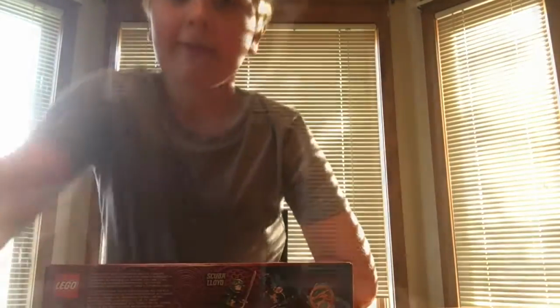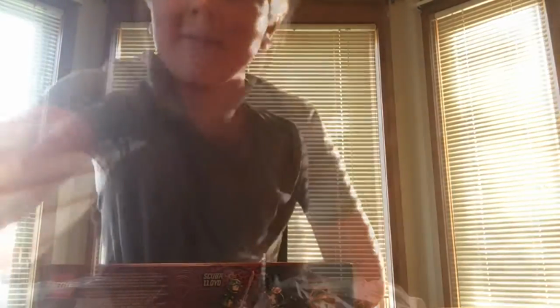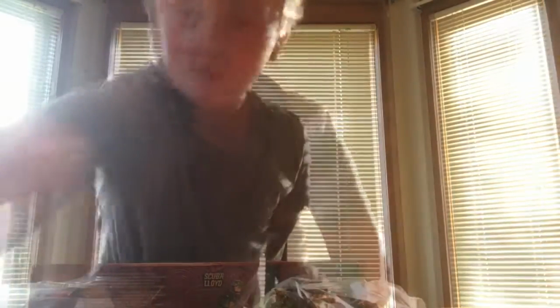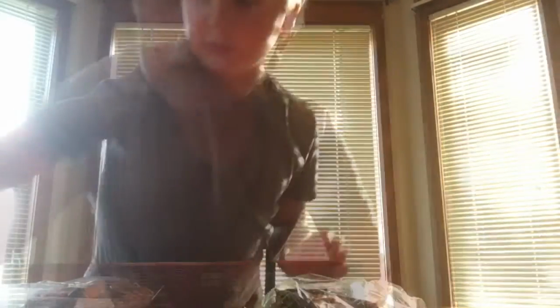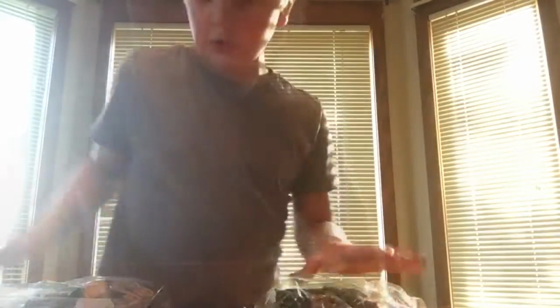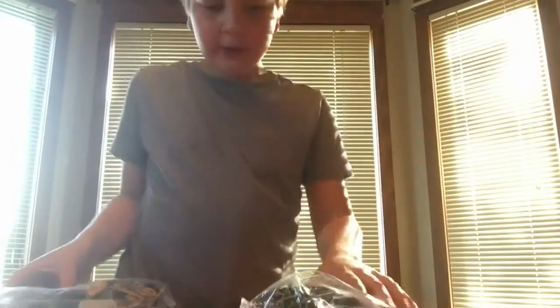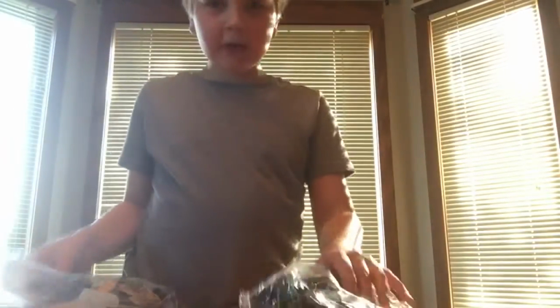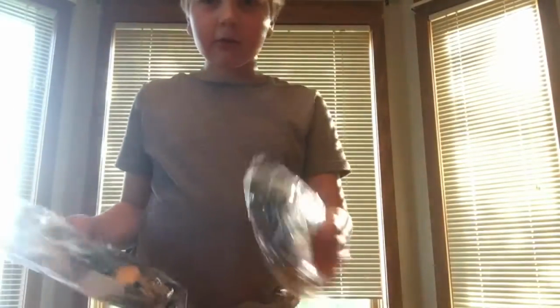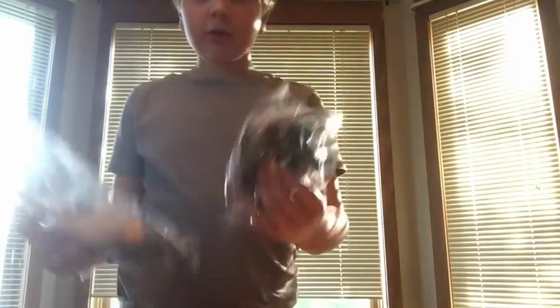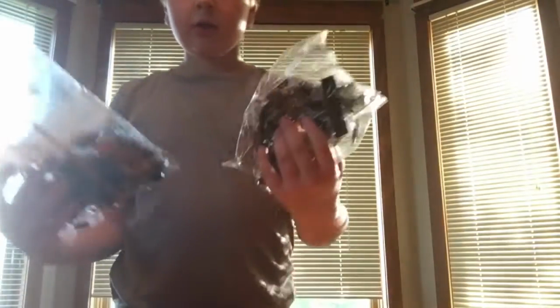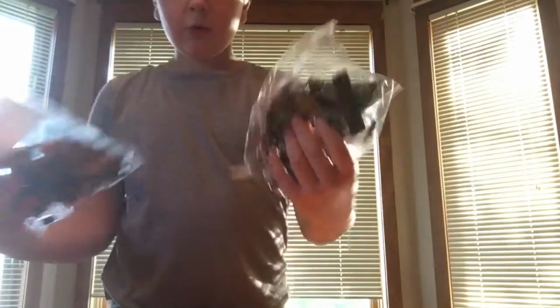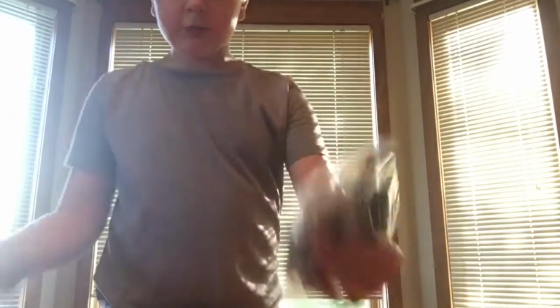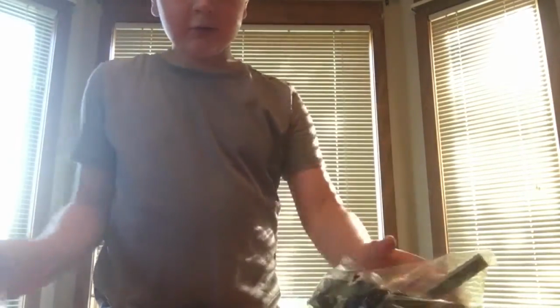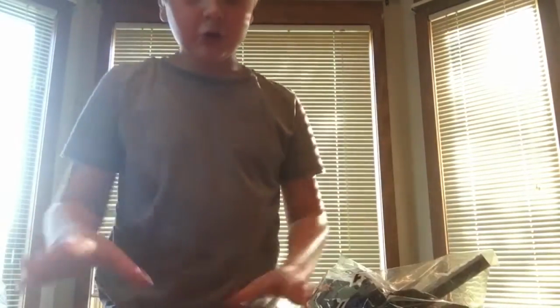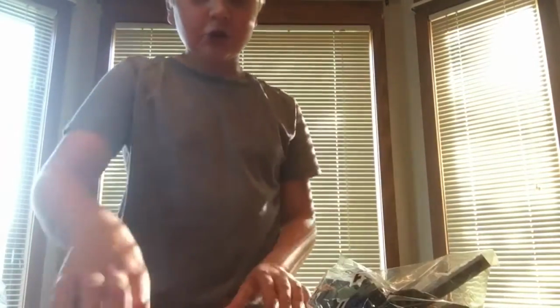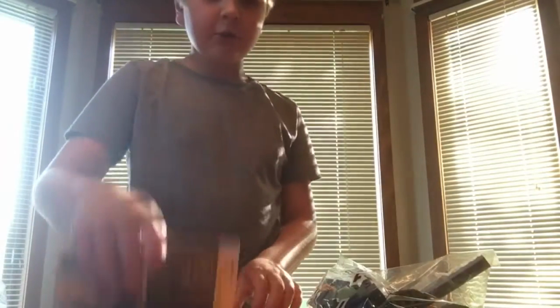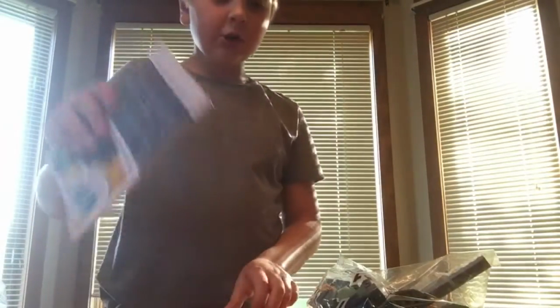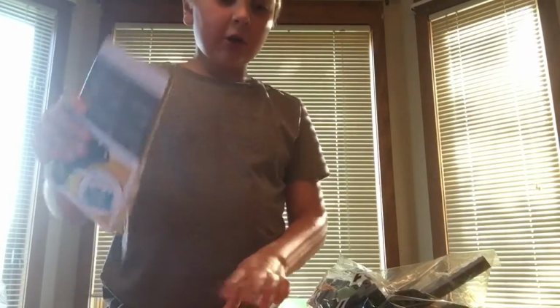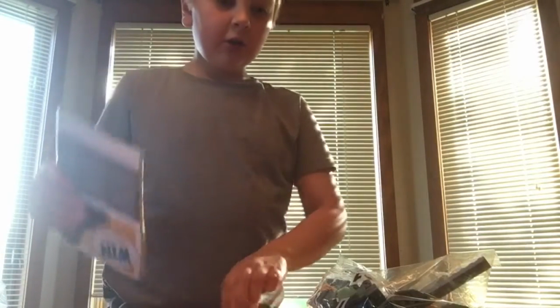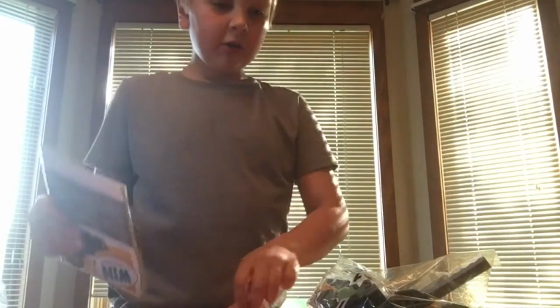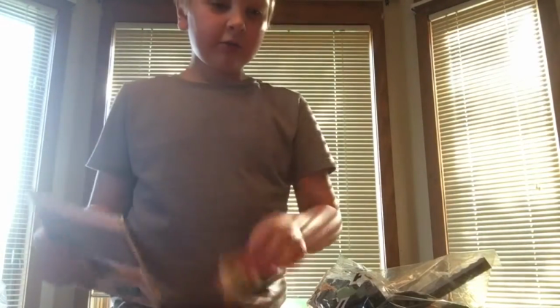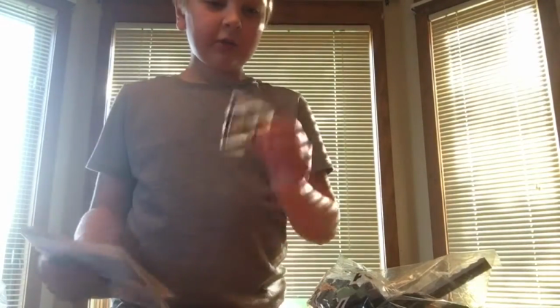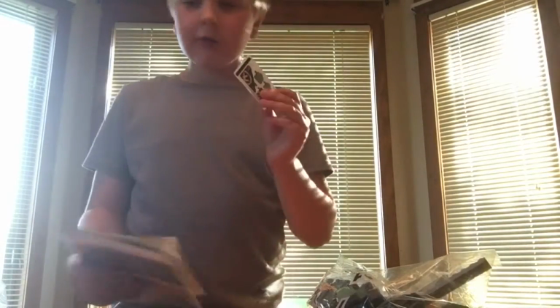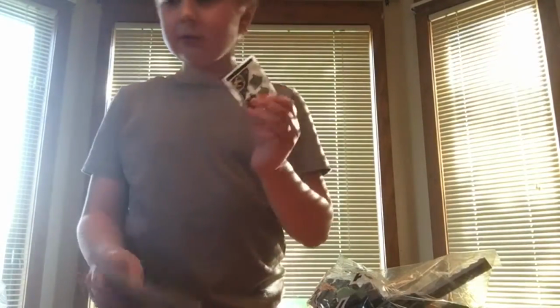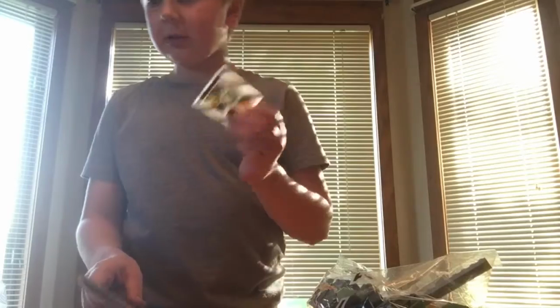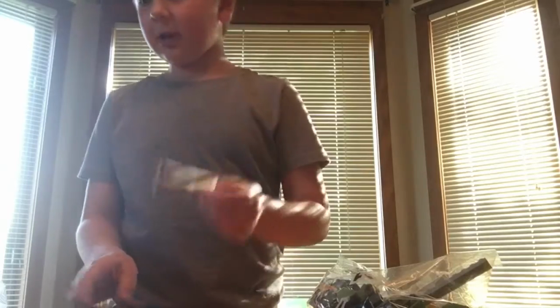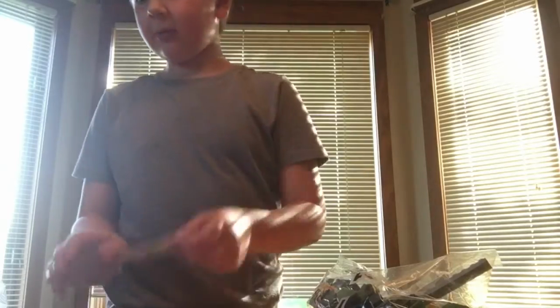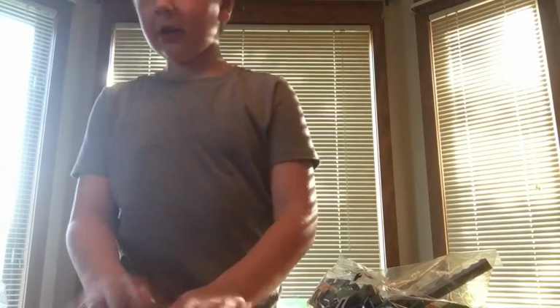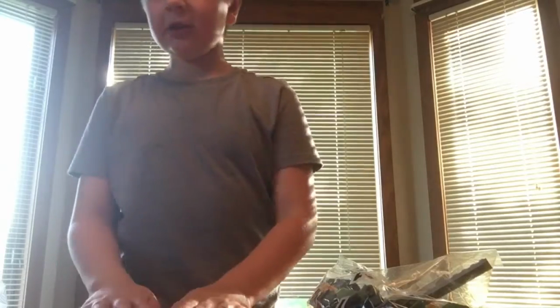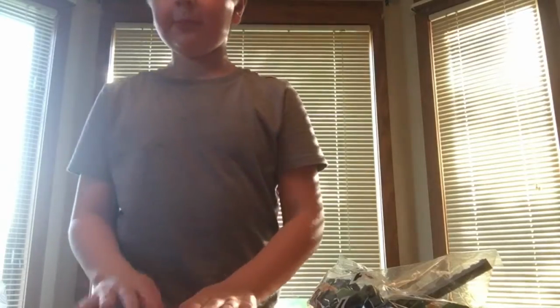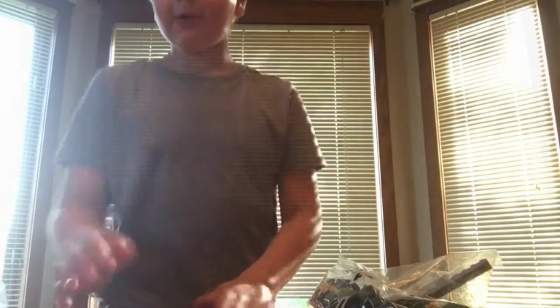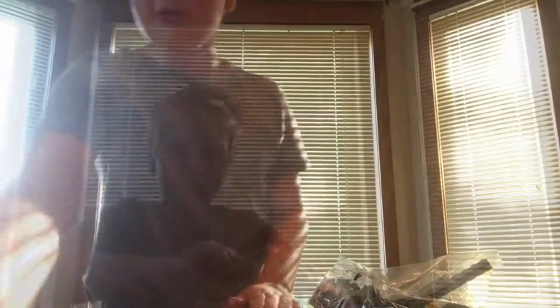Two bags, one instruction book, stickers, and I'm ready to build.